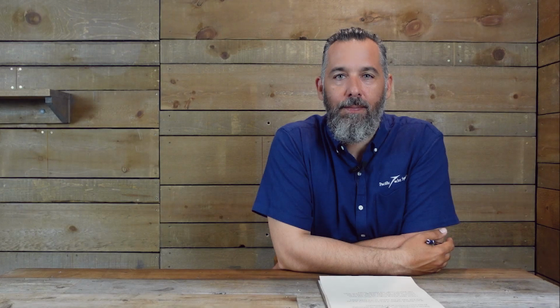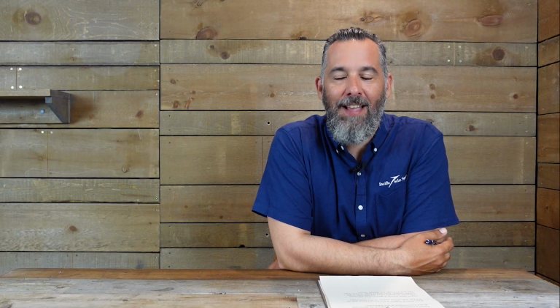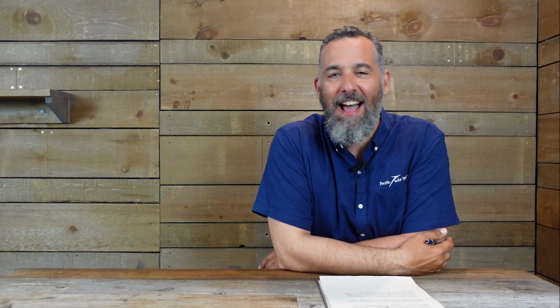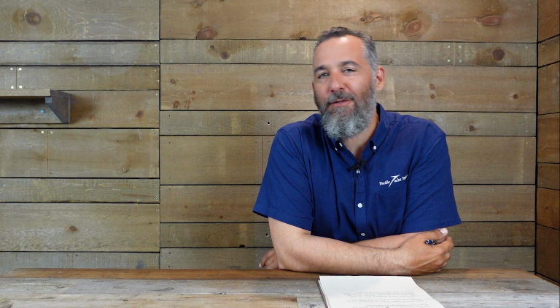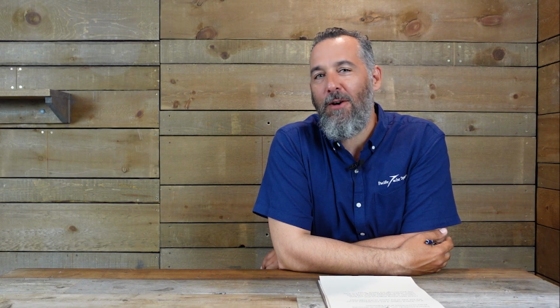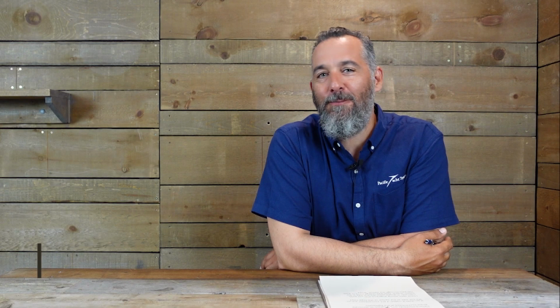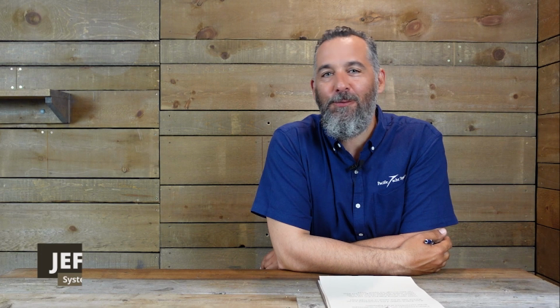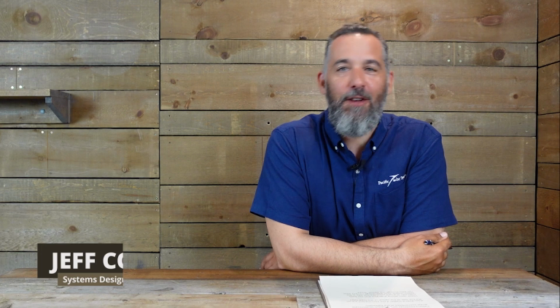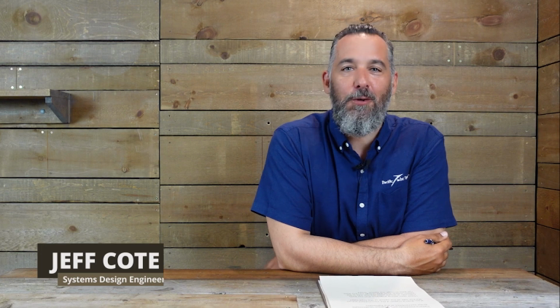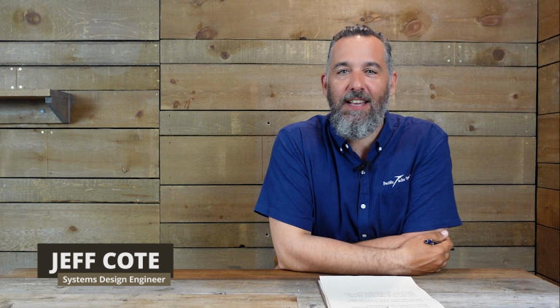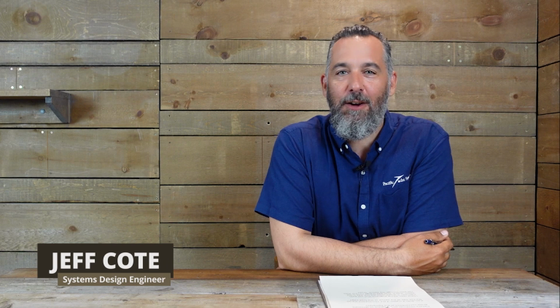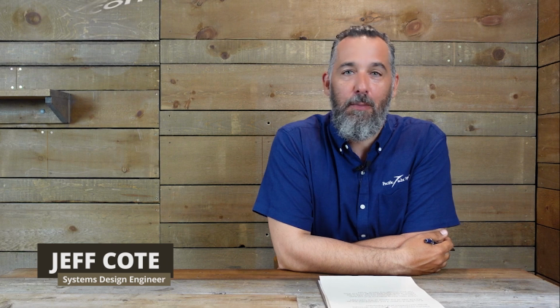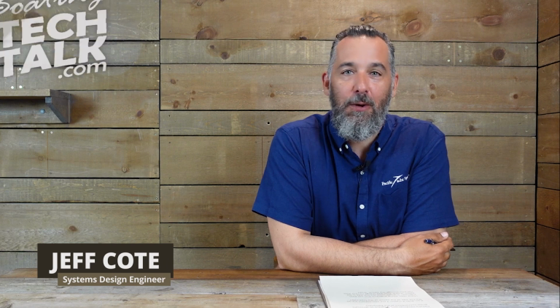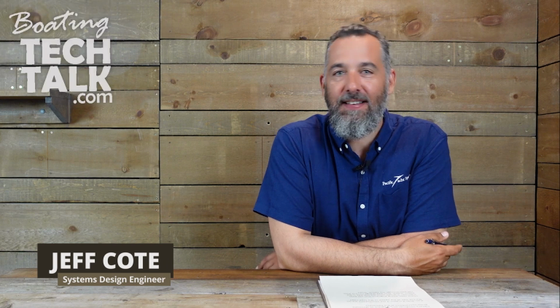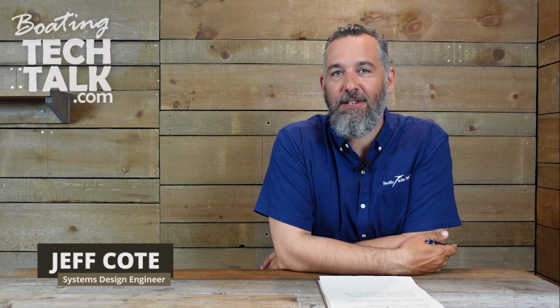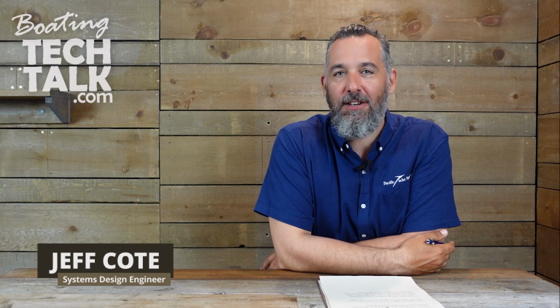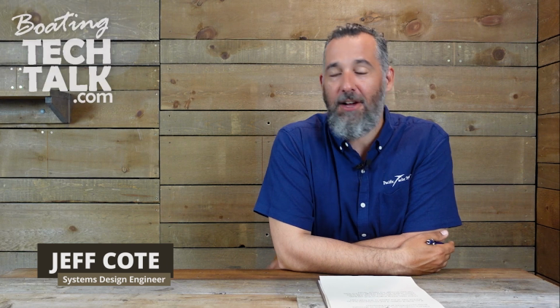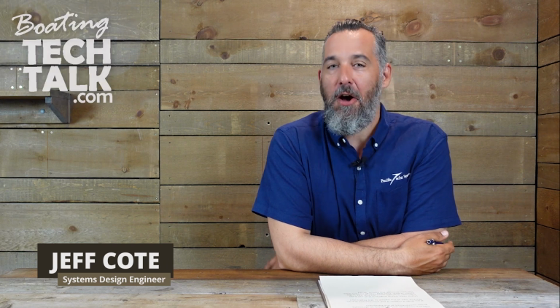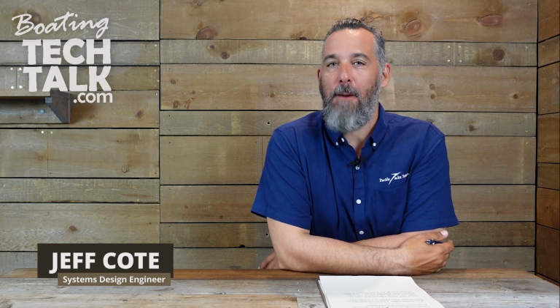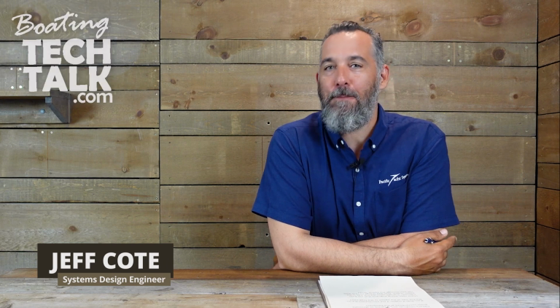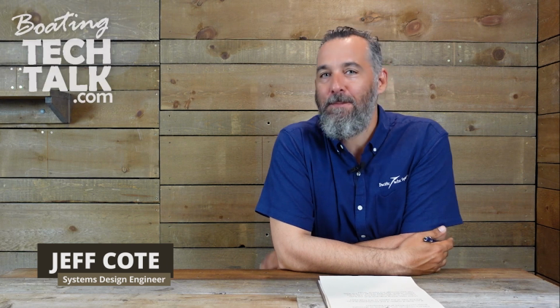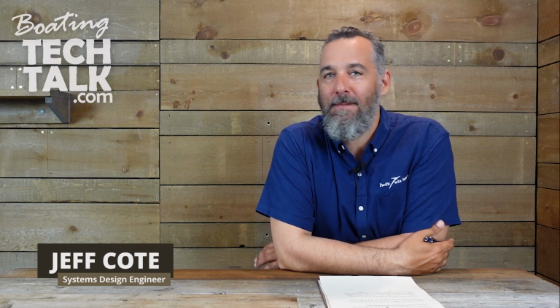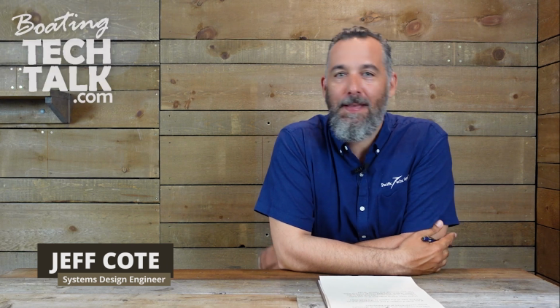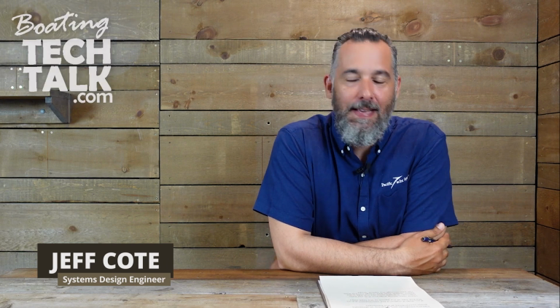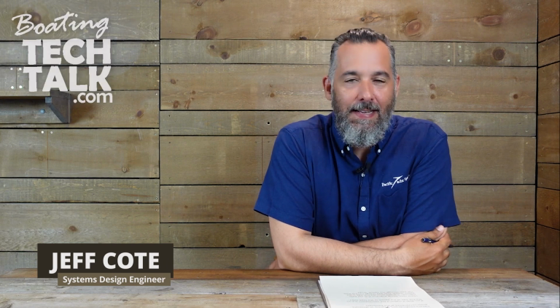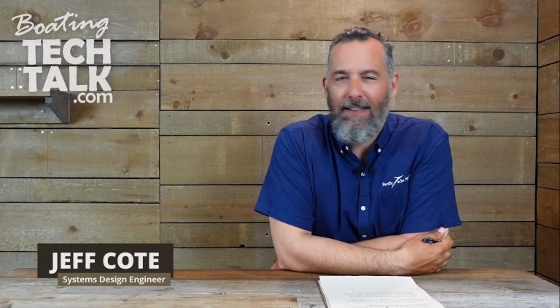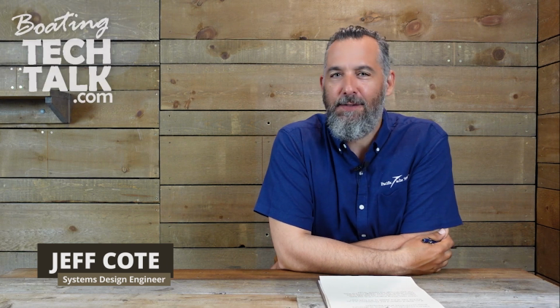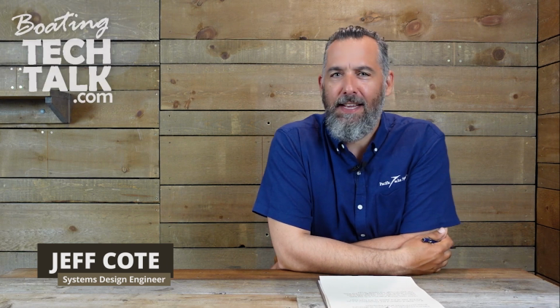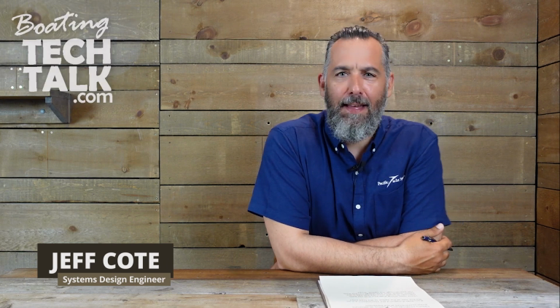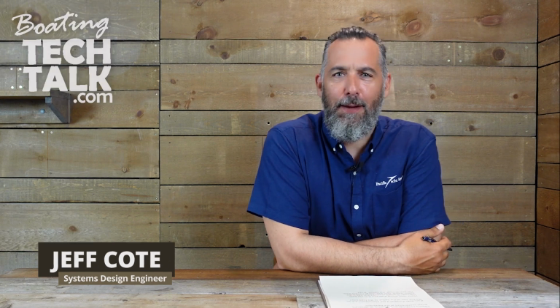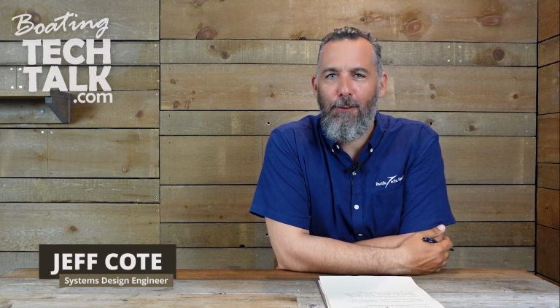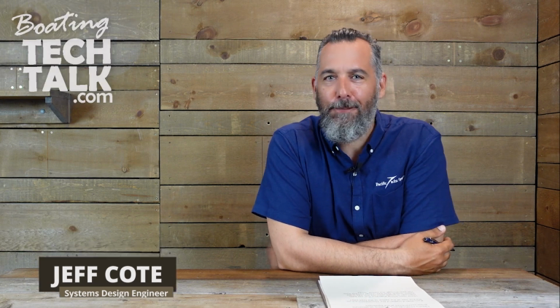Hi everyone, Jeff Cote here with boatingtechtalk.com. Love saying that by the way.